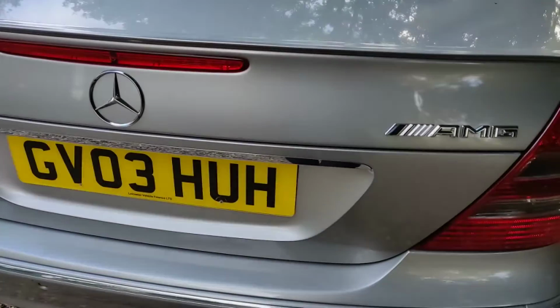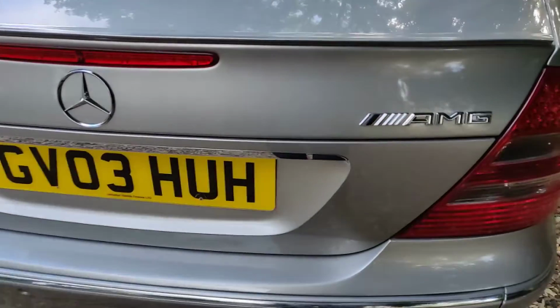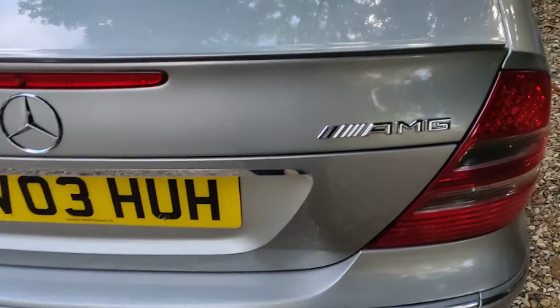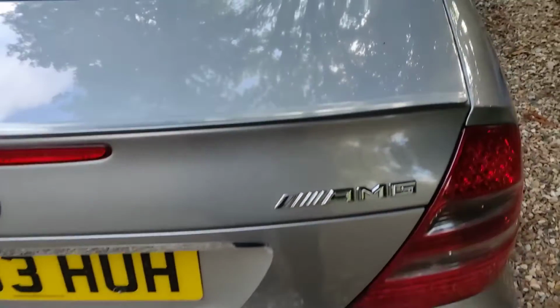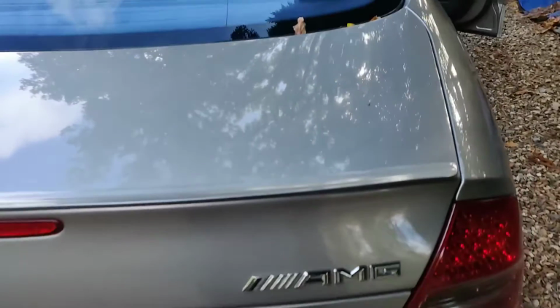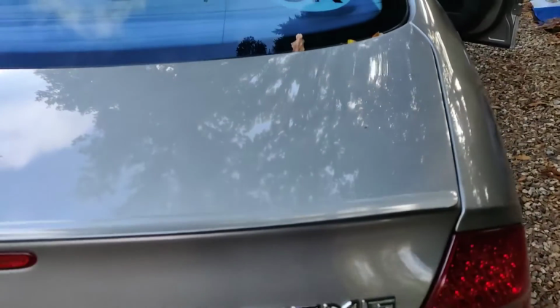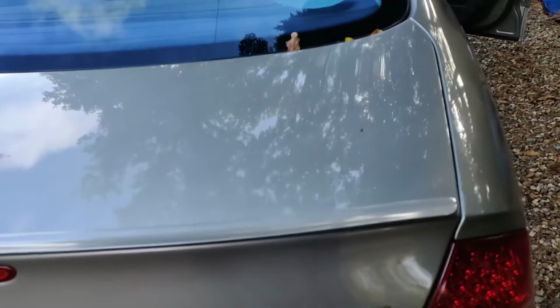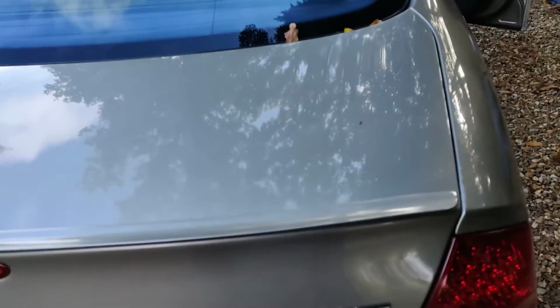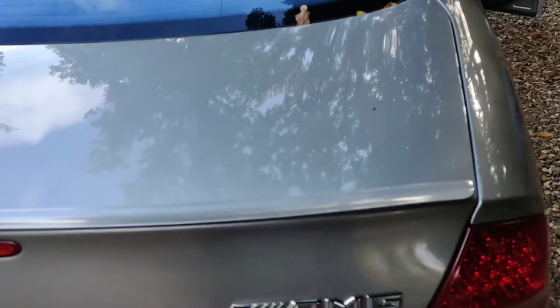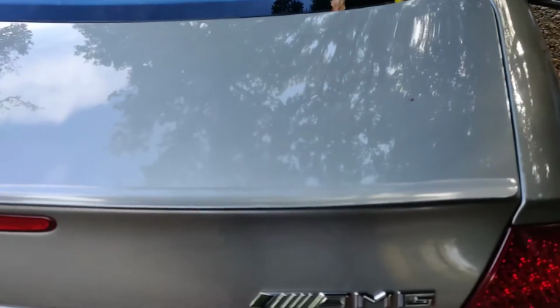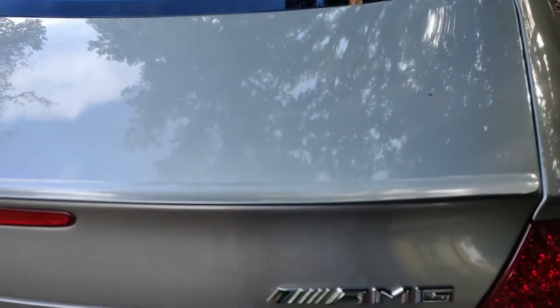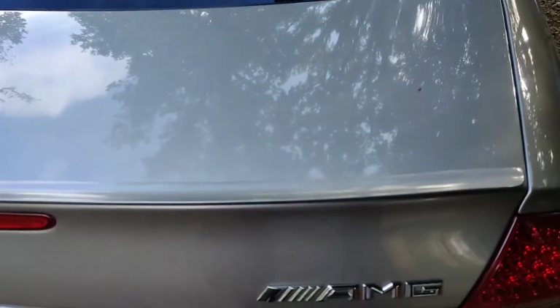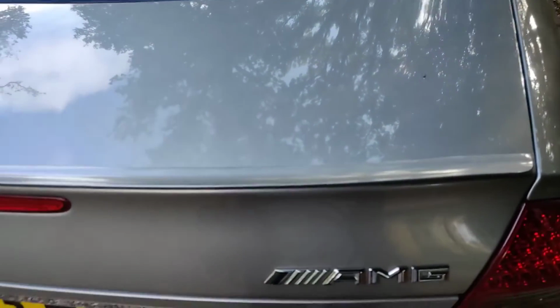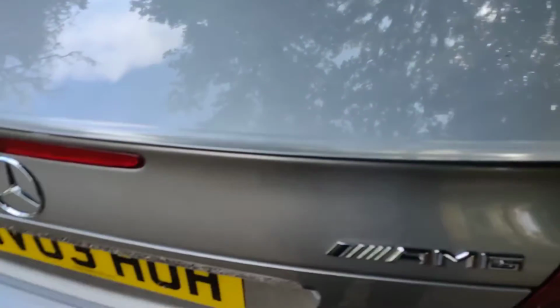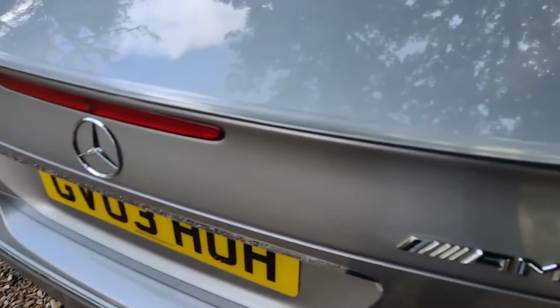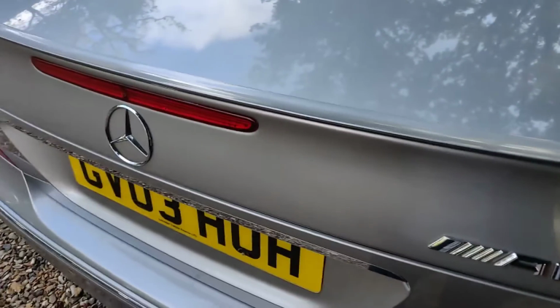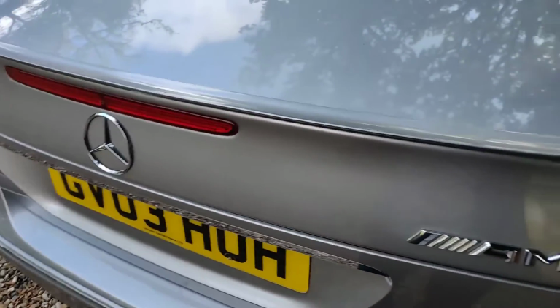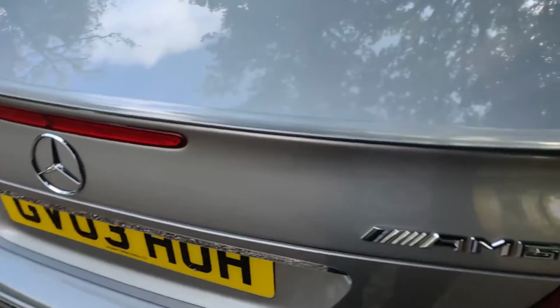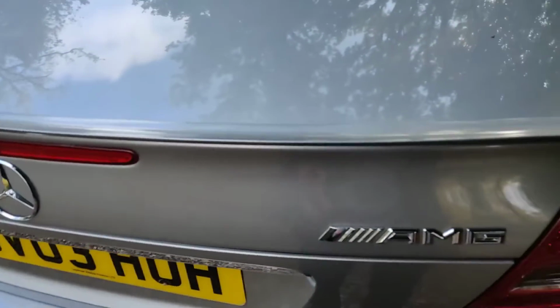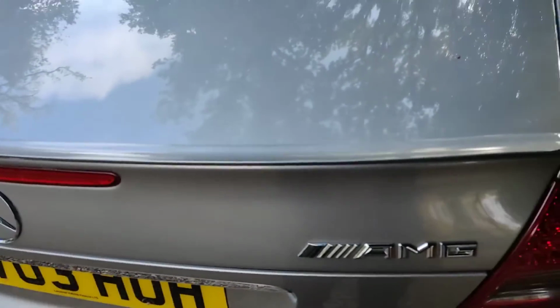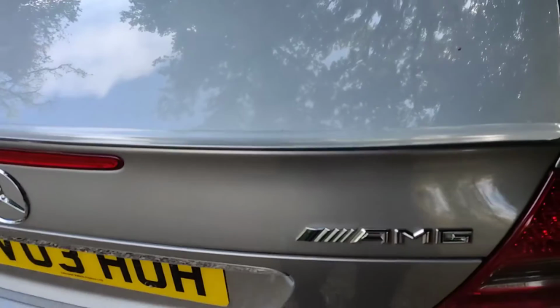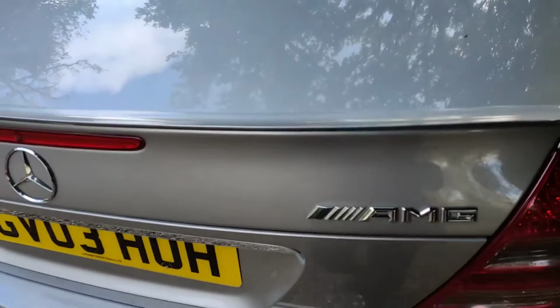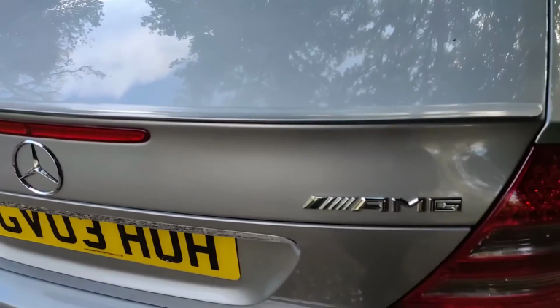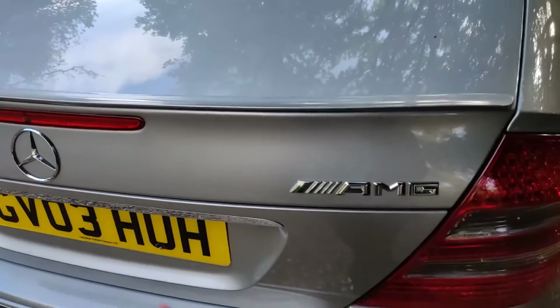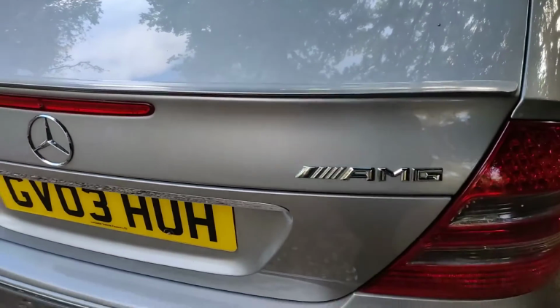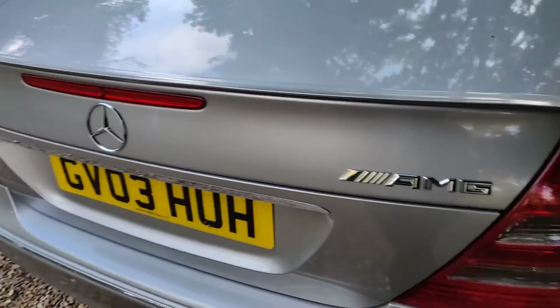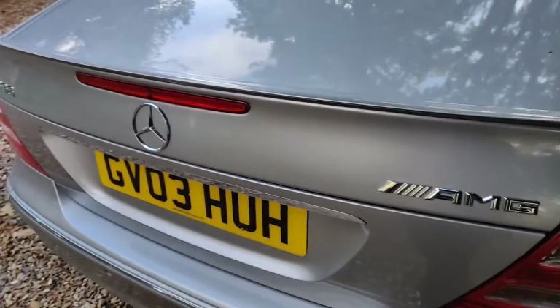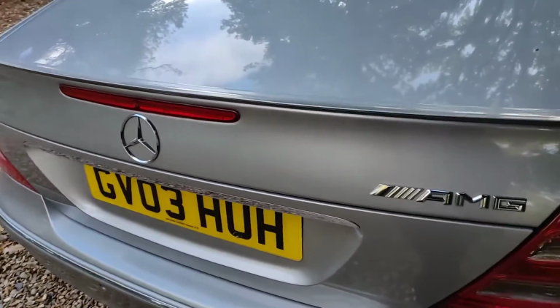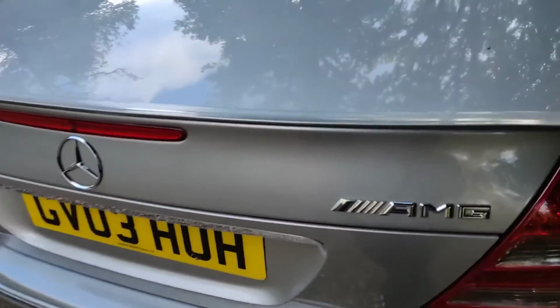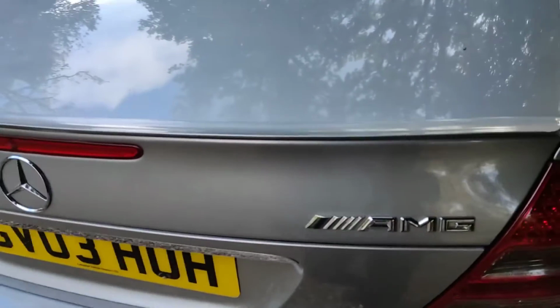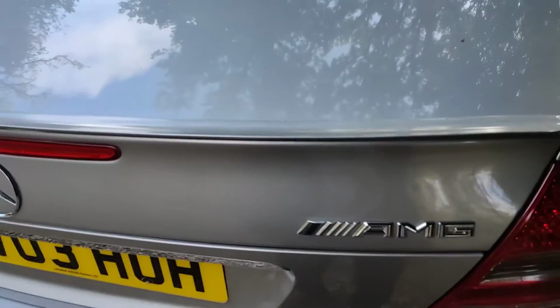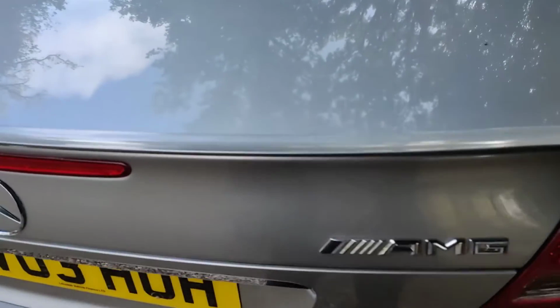Hey guys, this is my weekly update on how the head unit project in my E55 AMG is going right now.